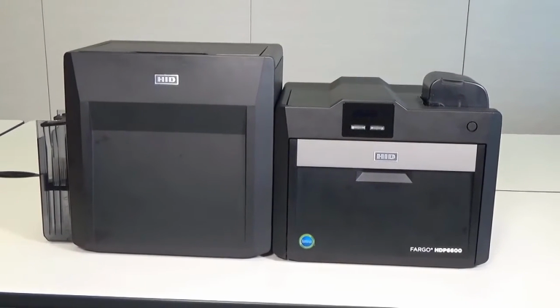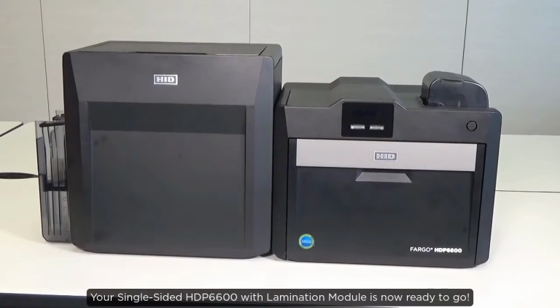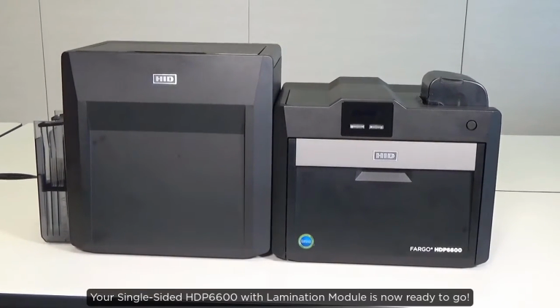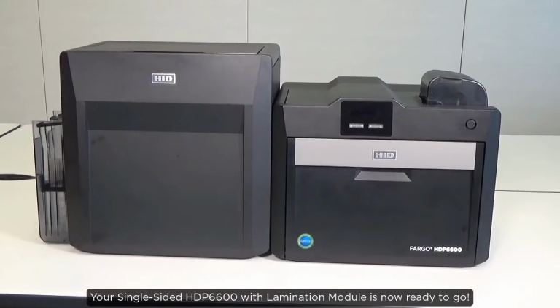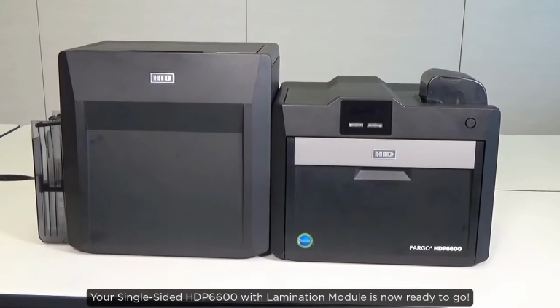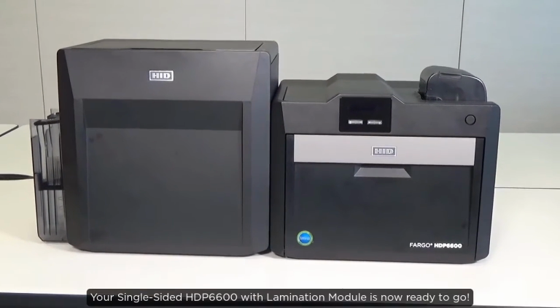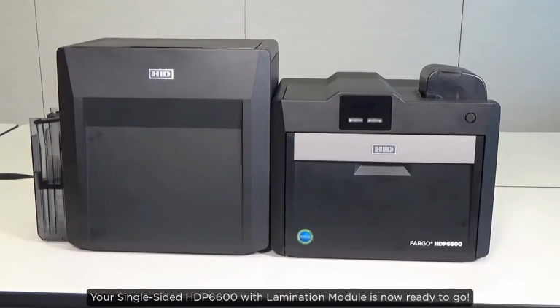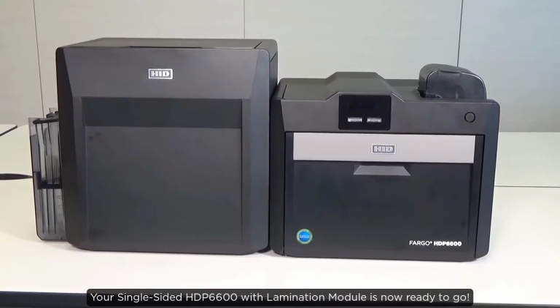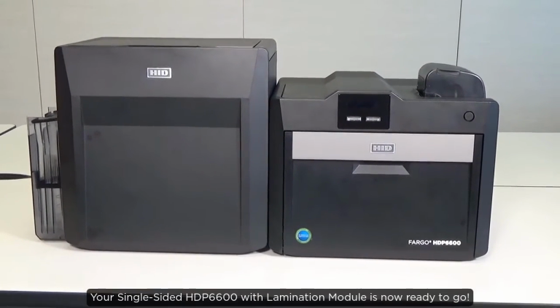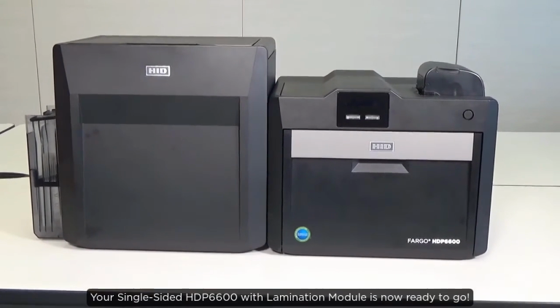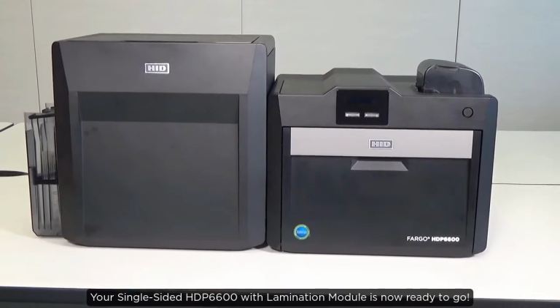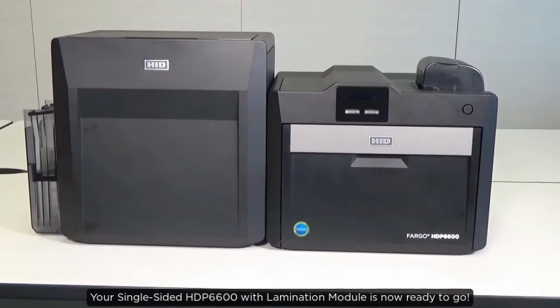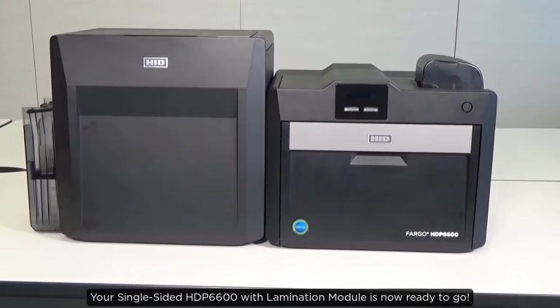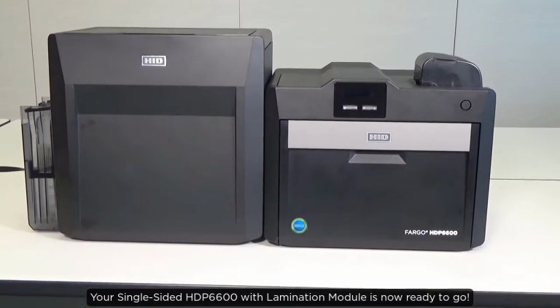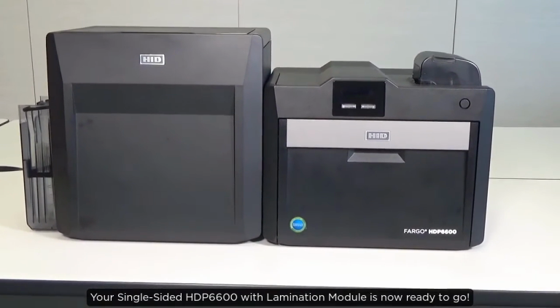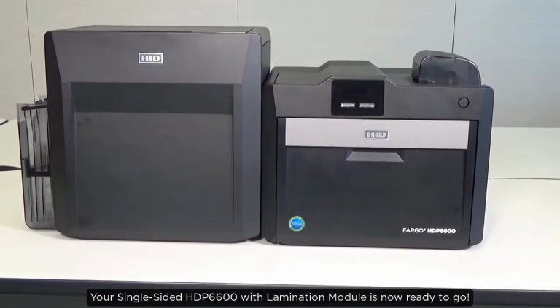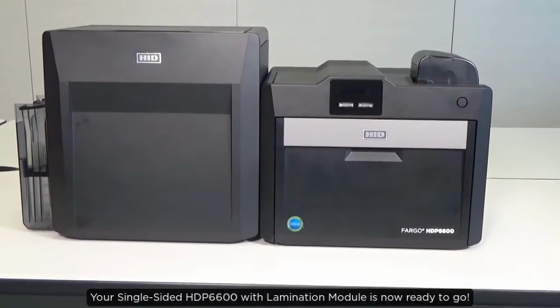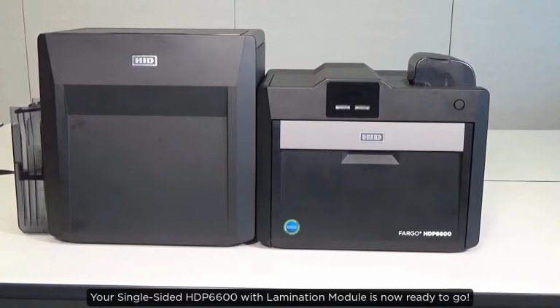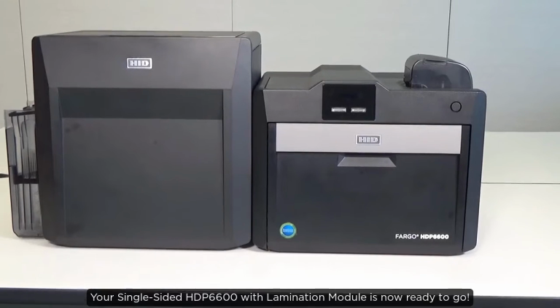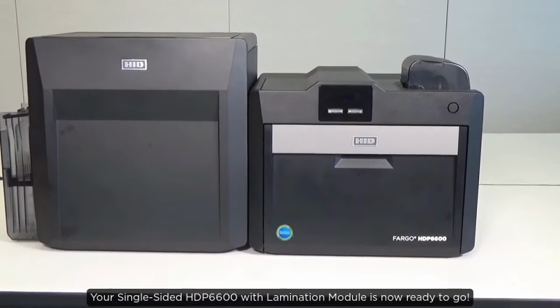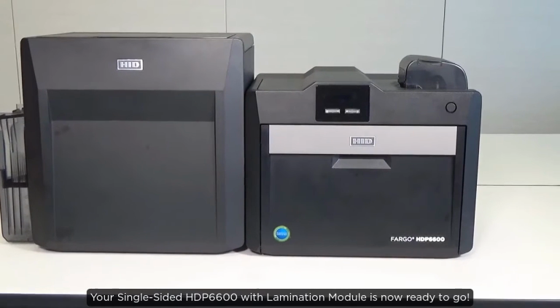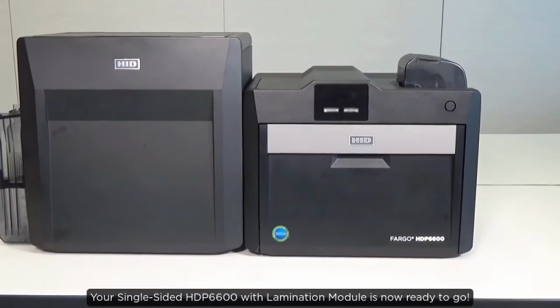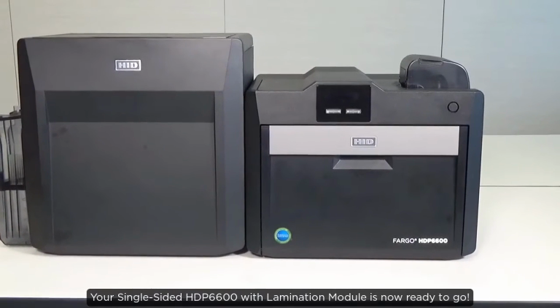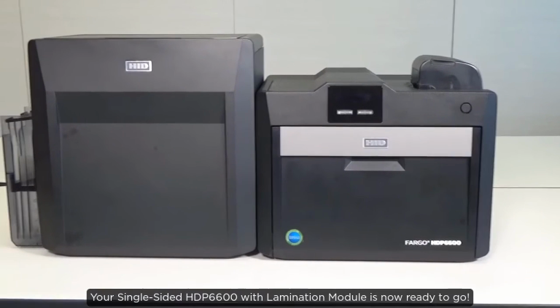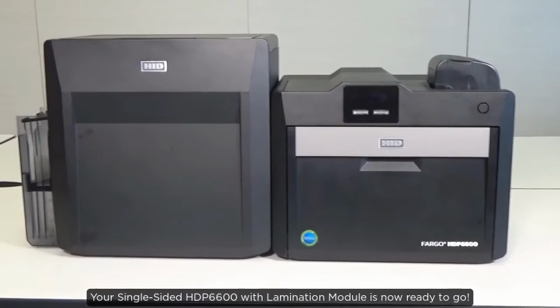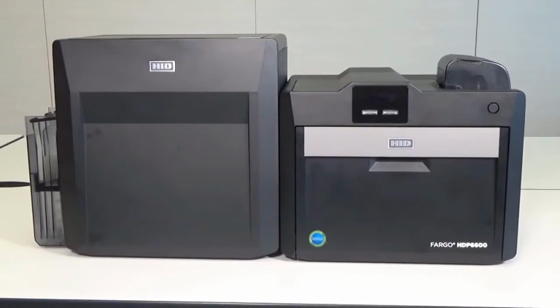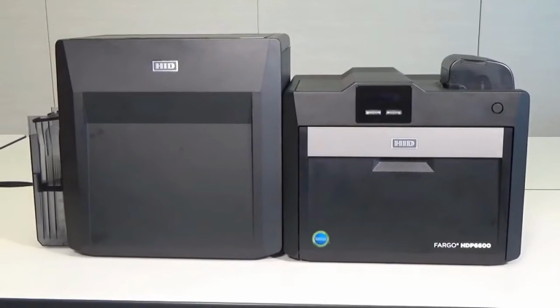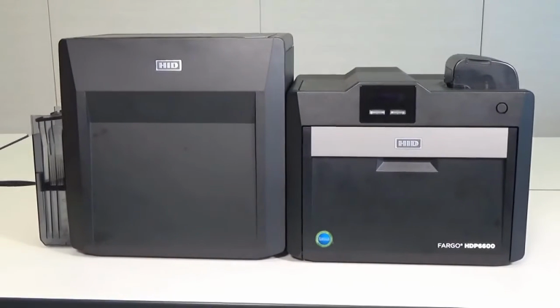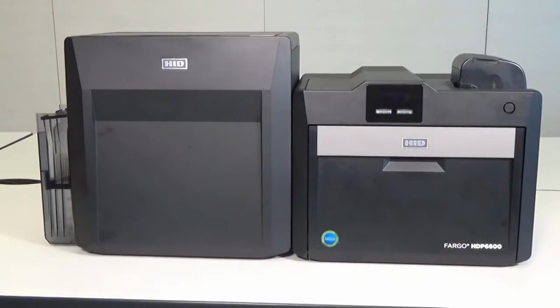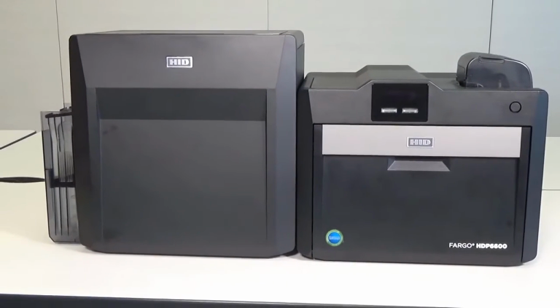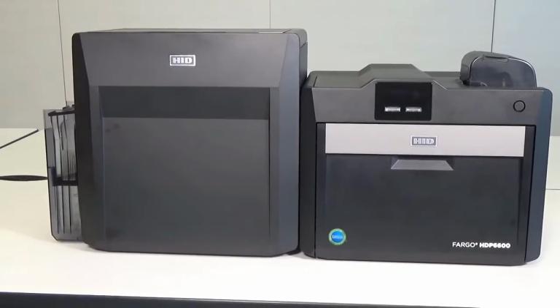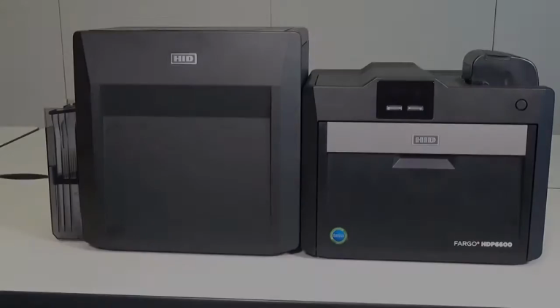Your single-sided HDP6600 with lamination module is now ready to go.